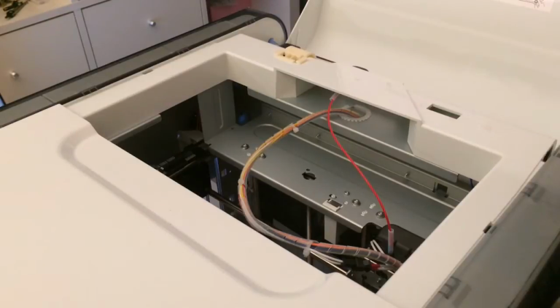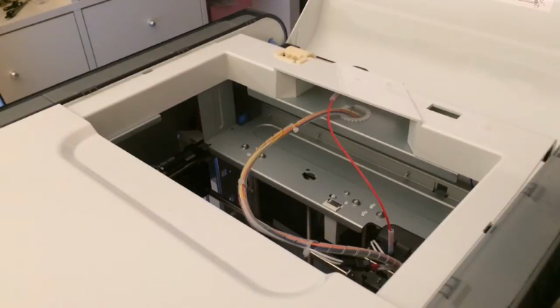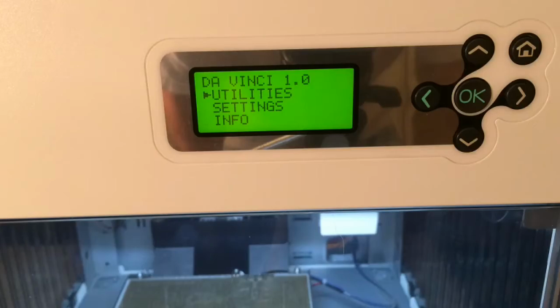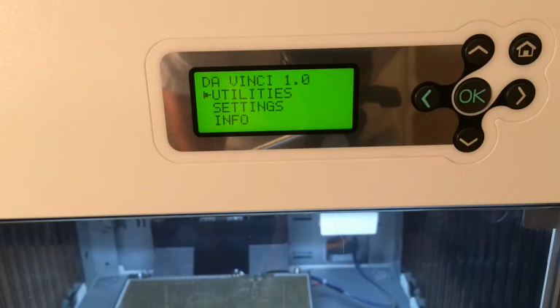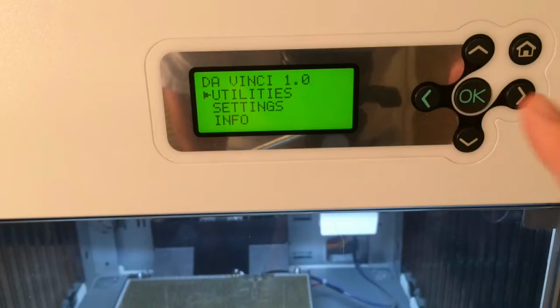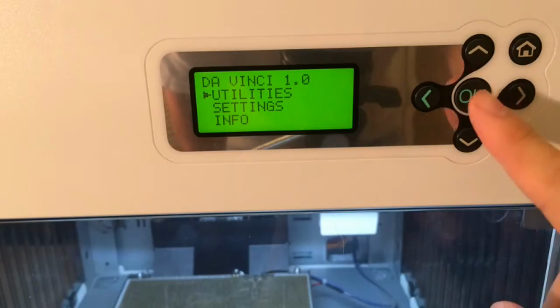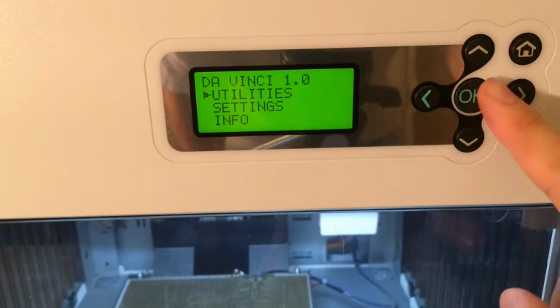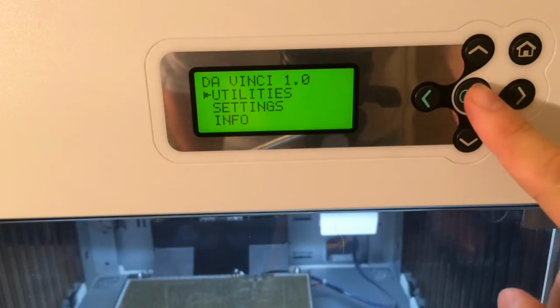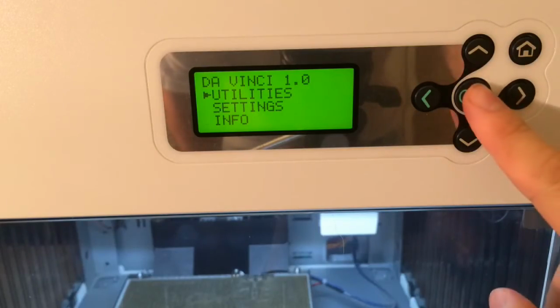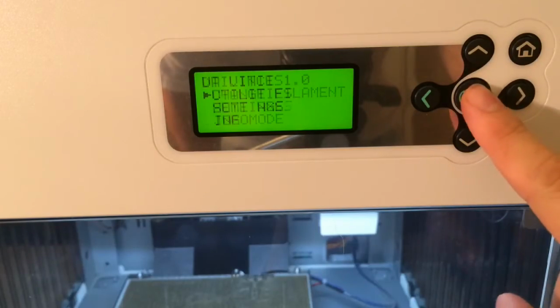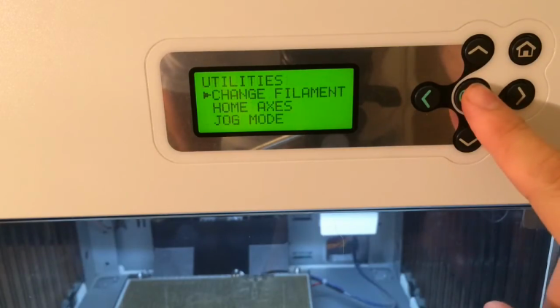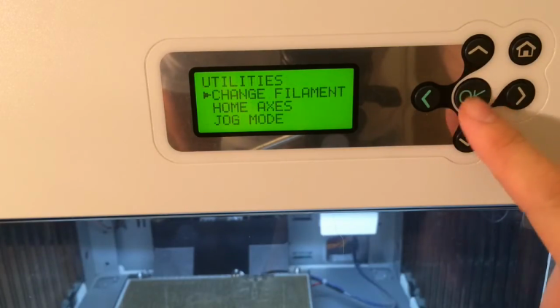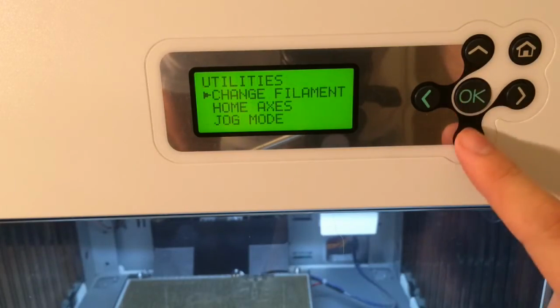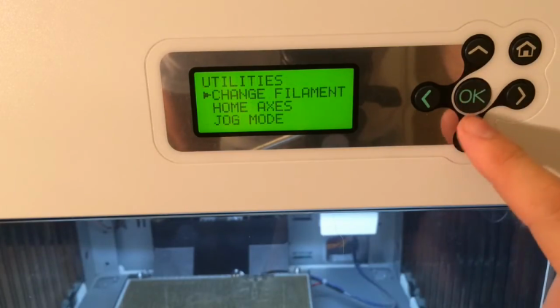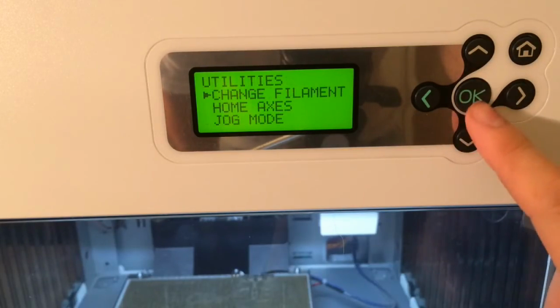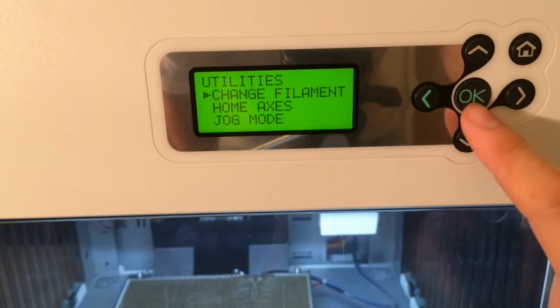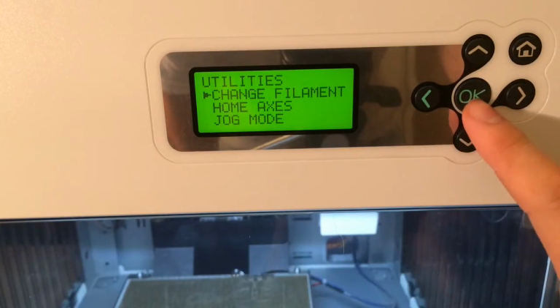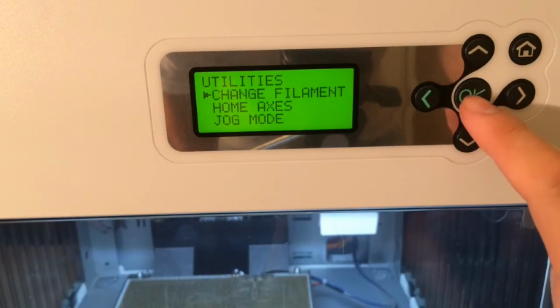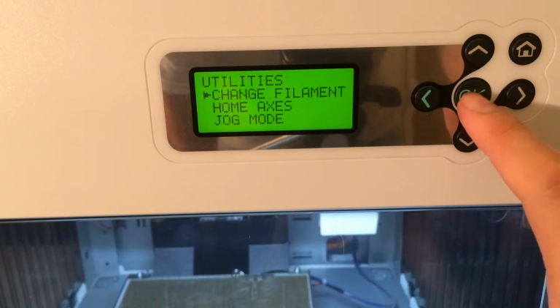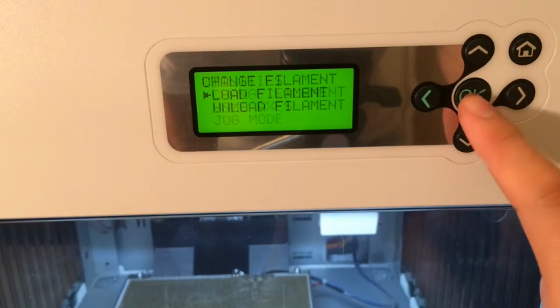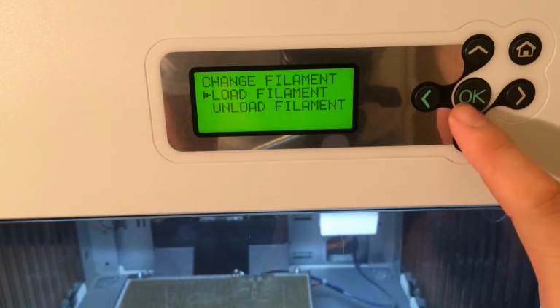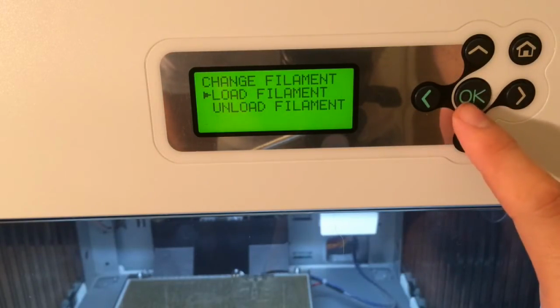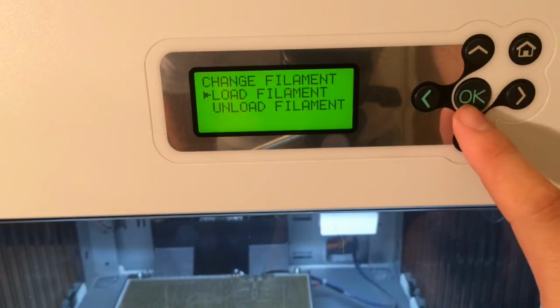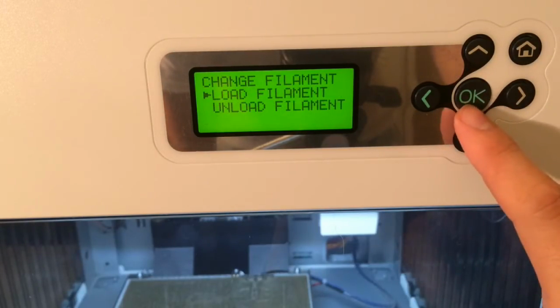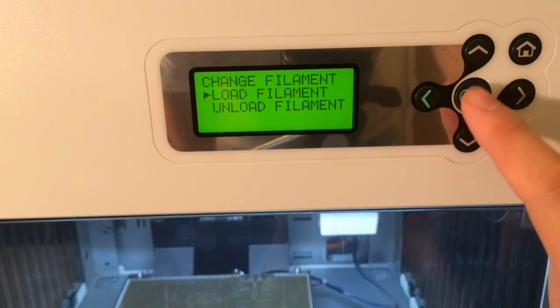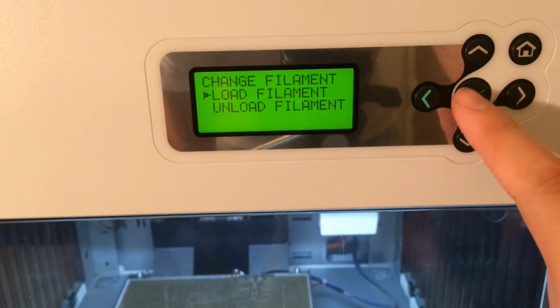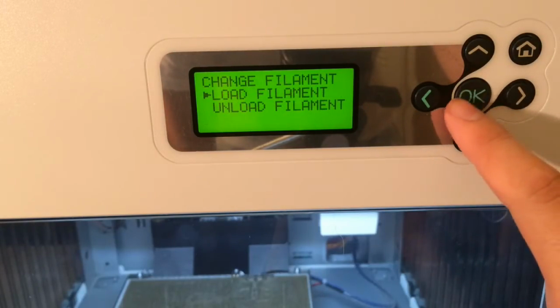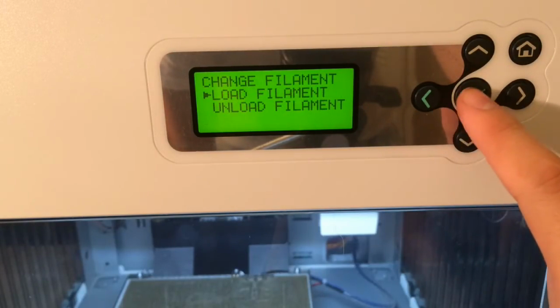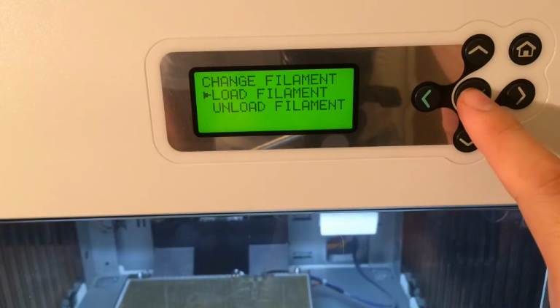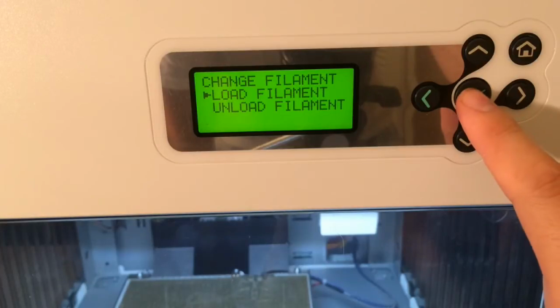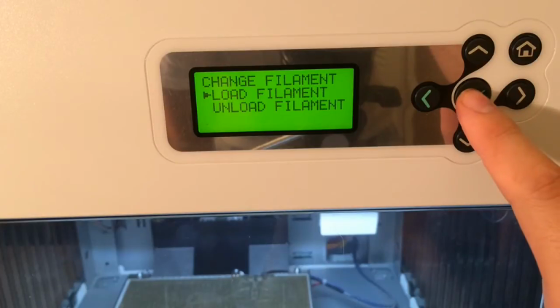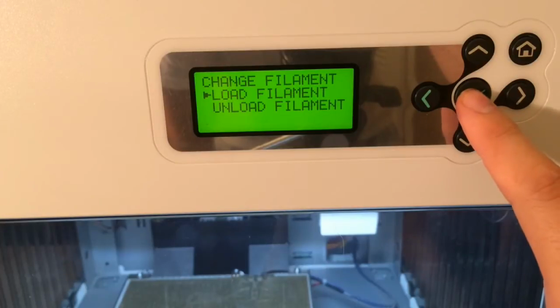Then you want to go to Utilities, and Change Filament, then Load Filament.